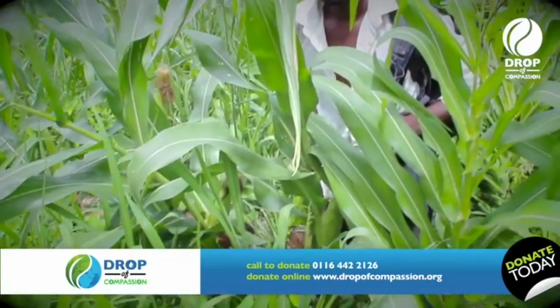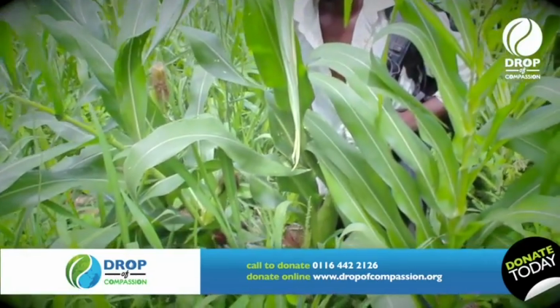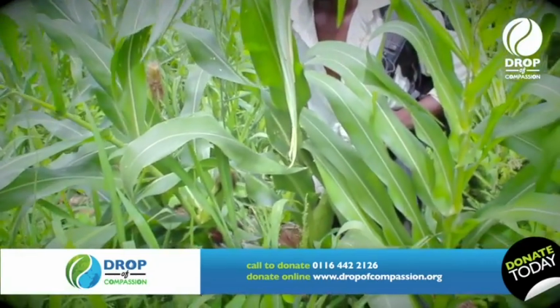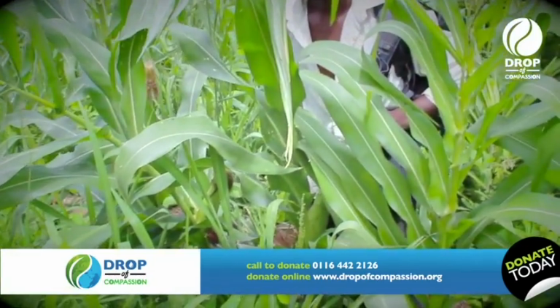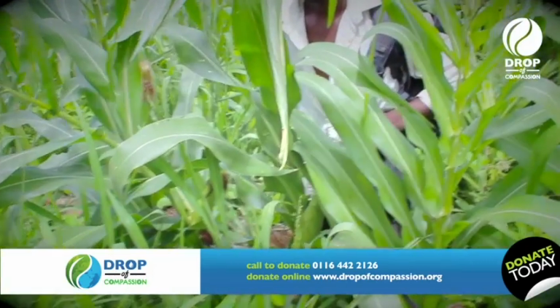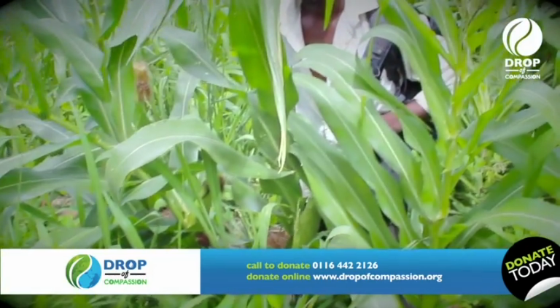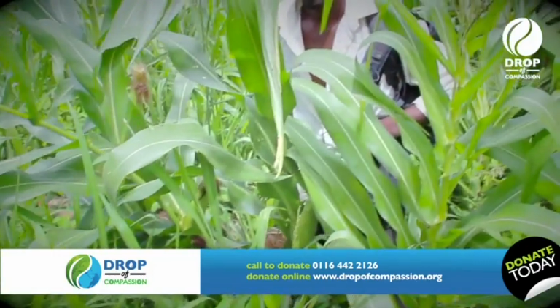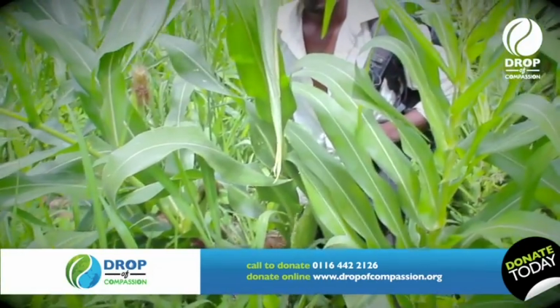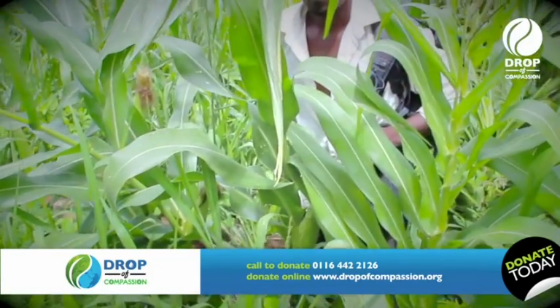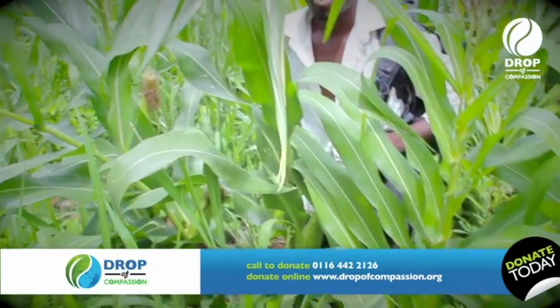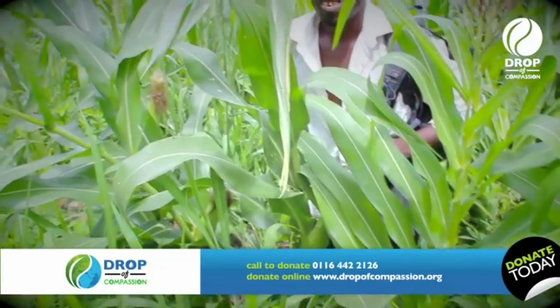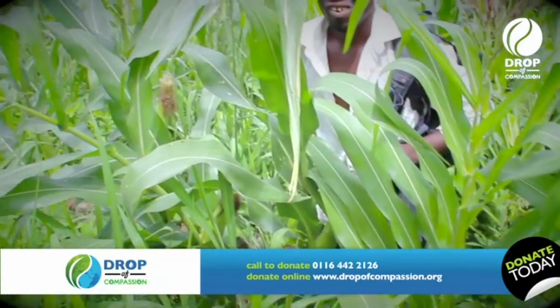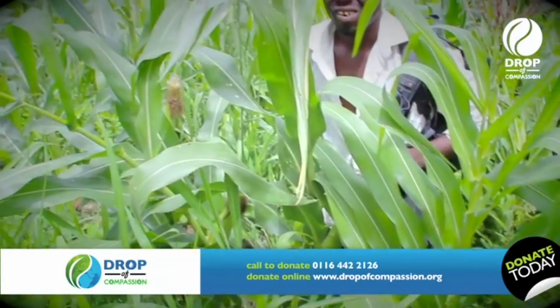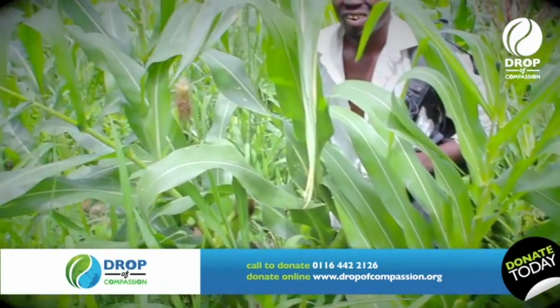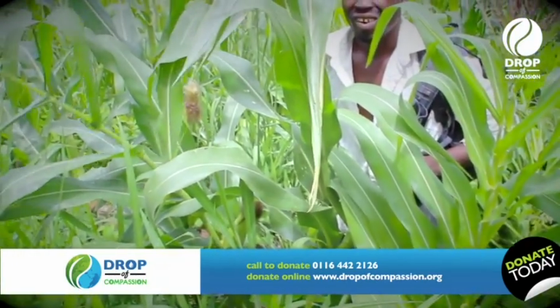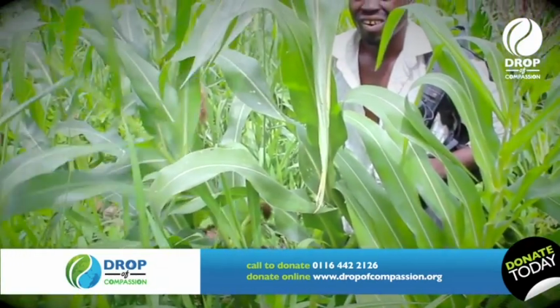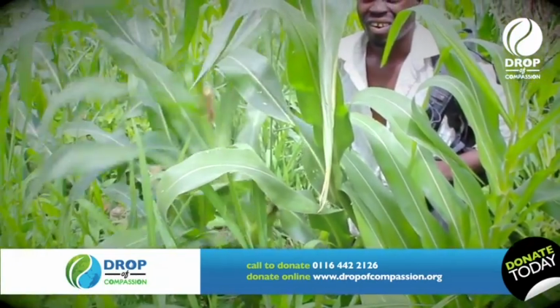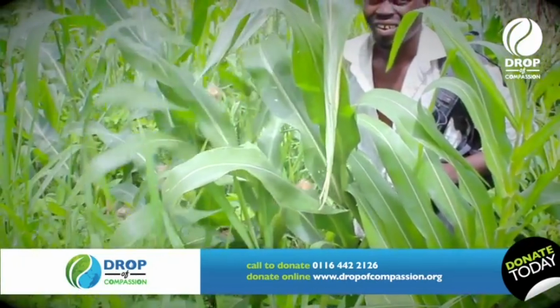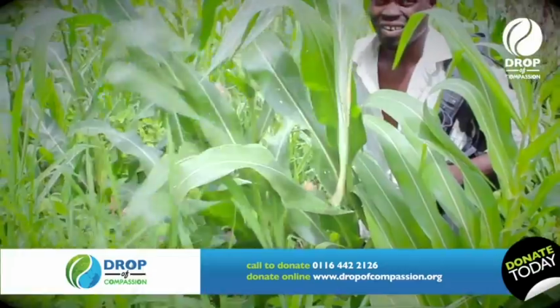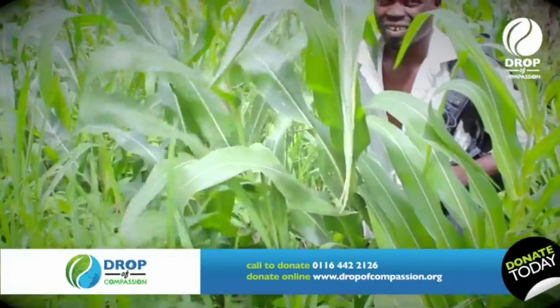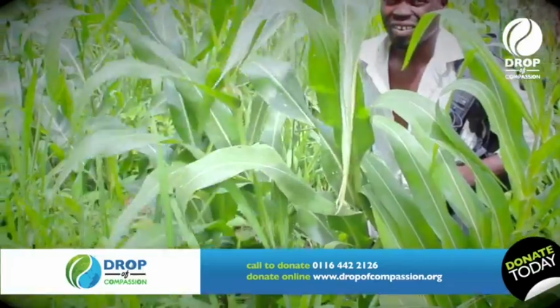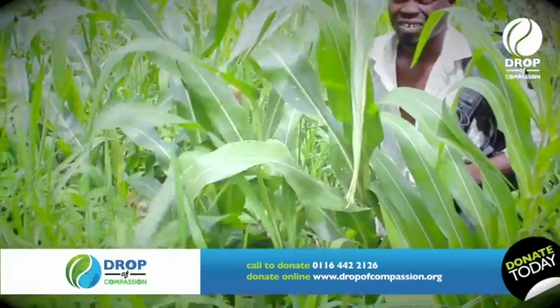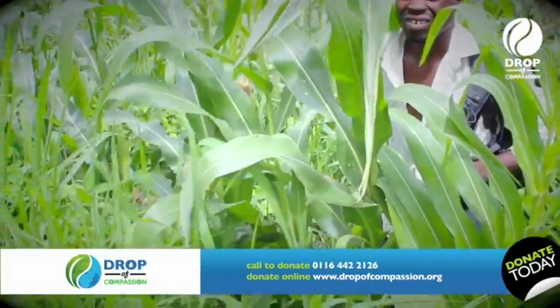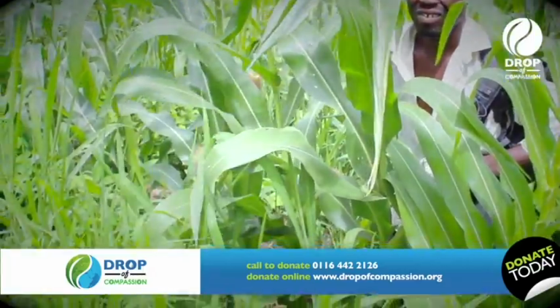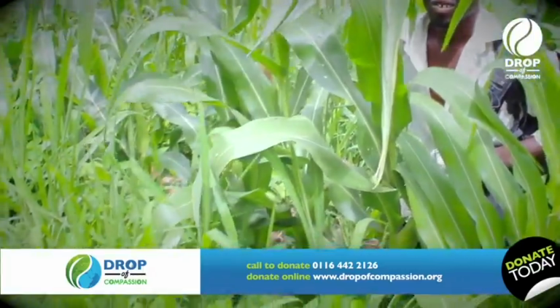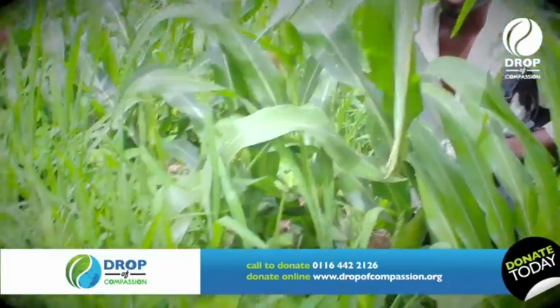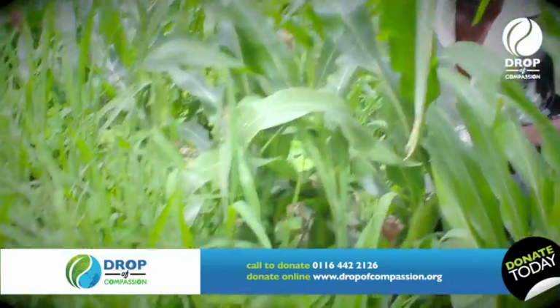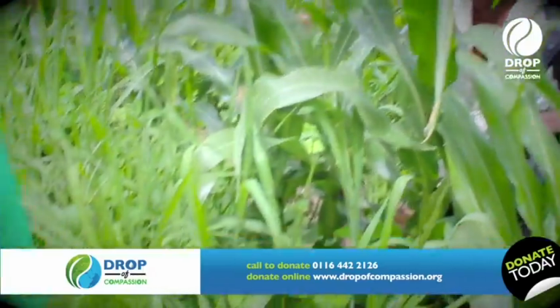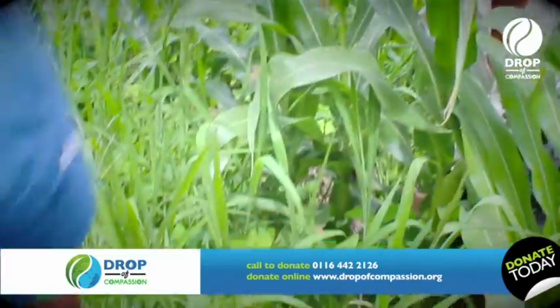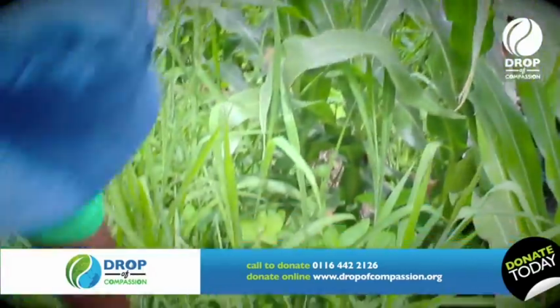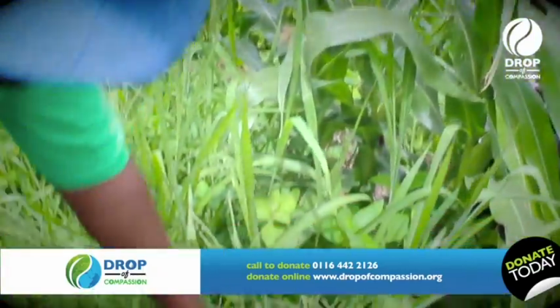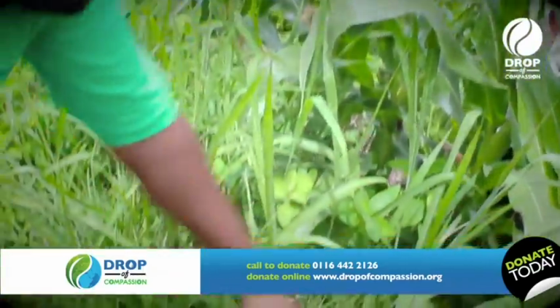Because the rains have come, they're going to remove these and put in another harvest right away.